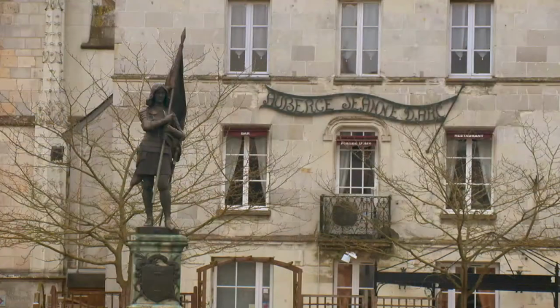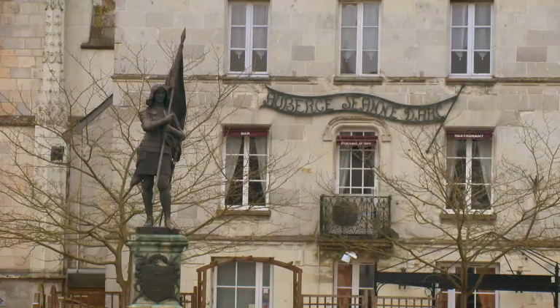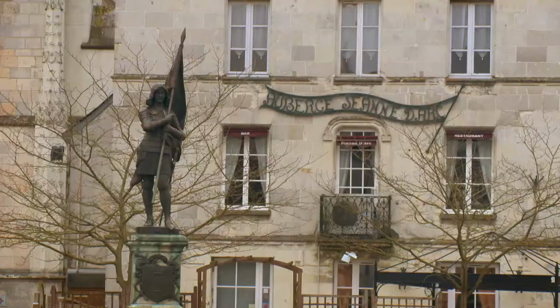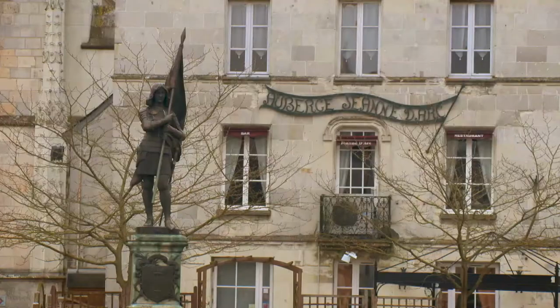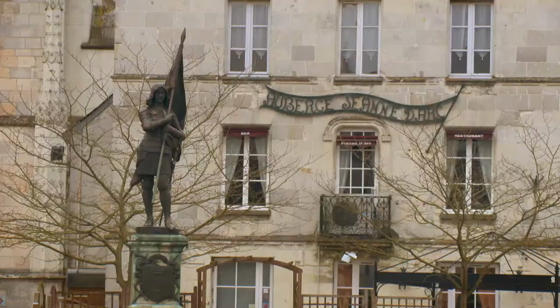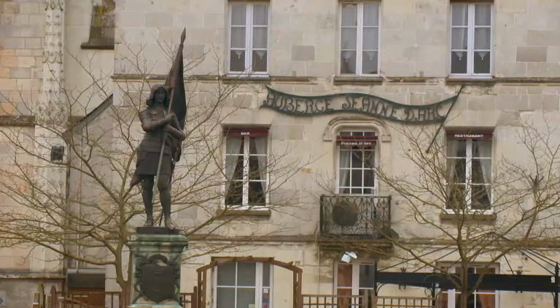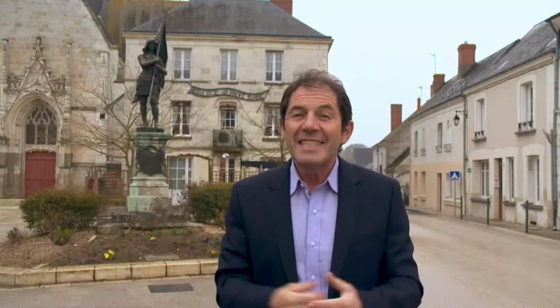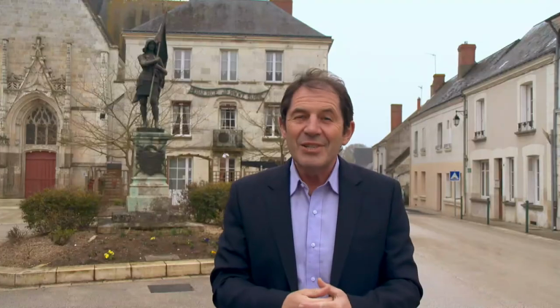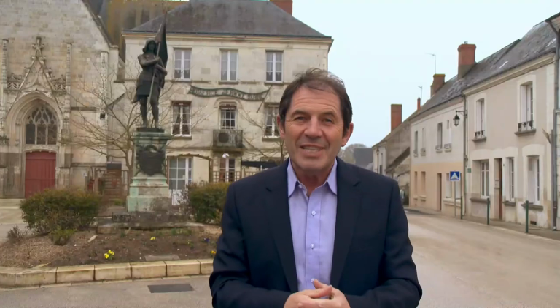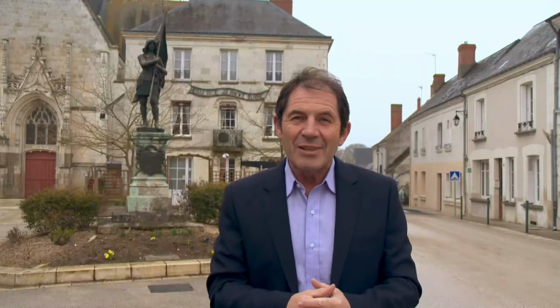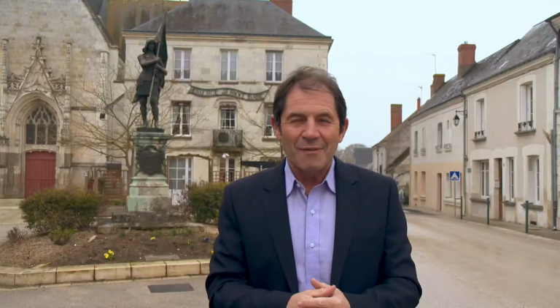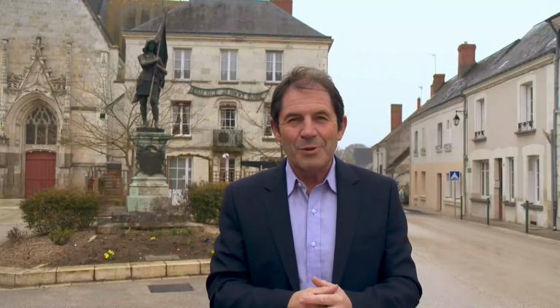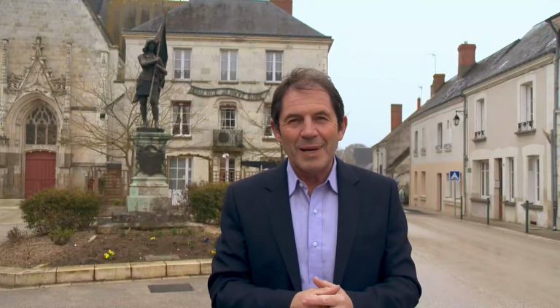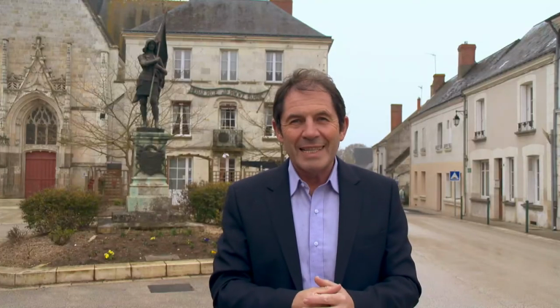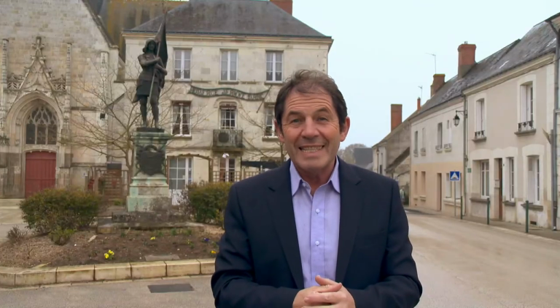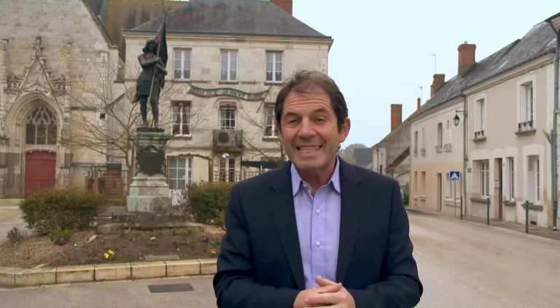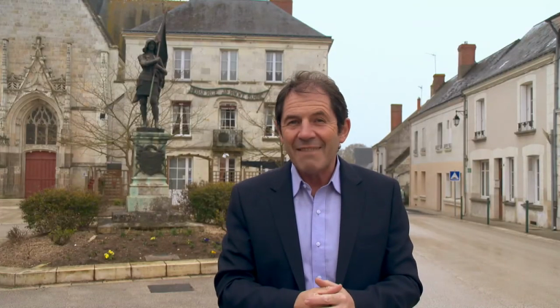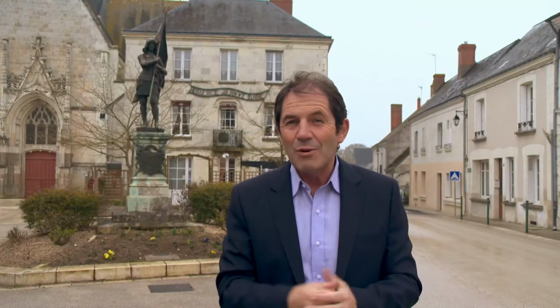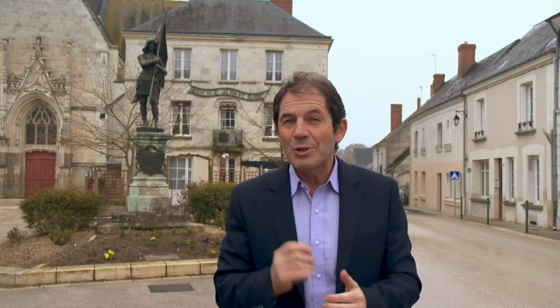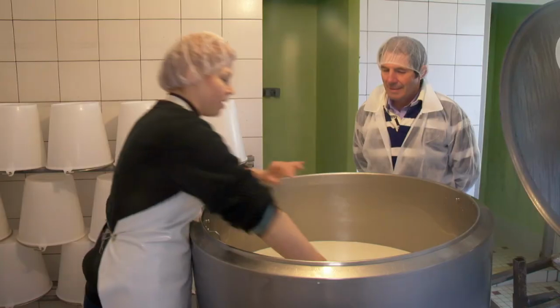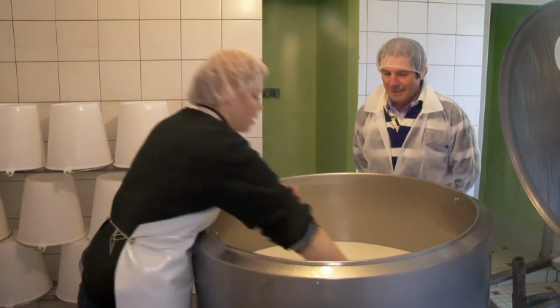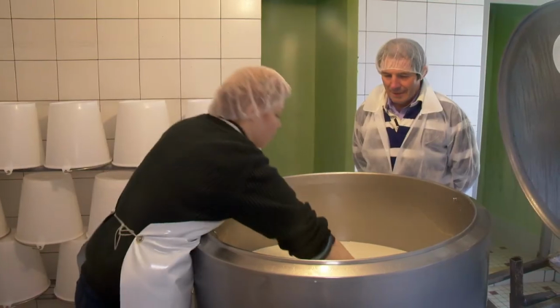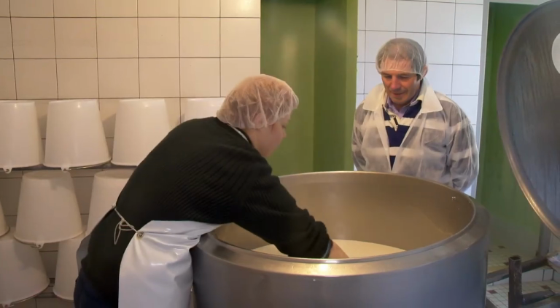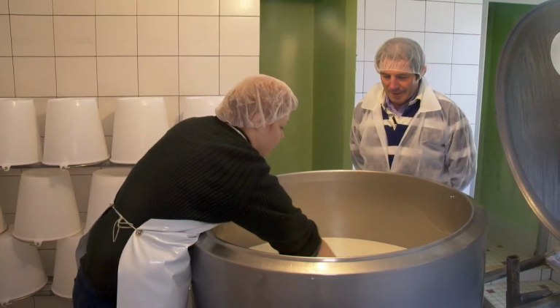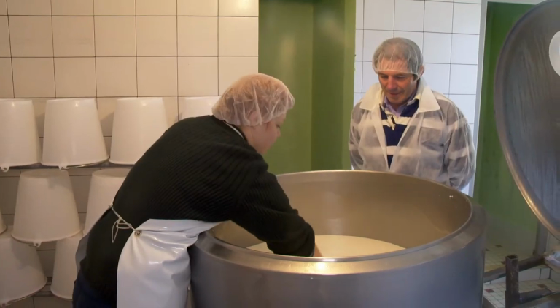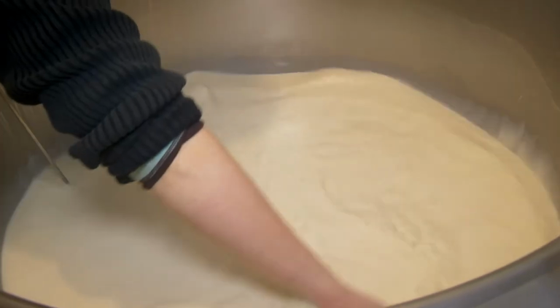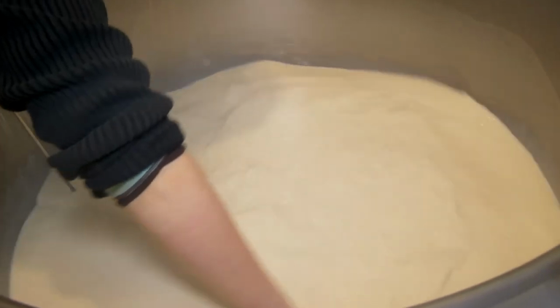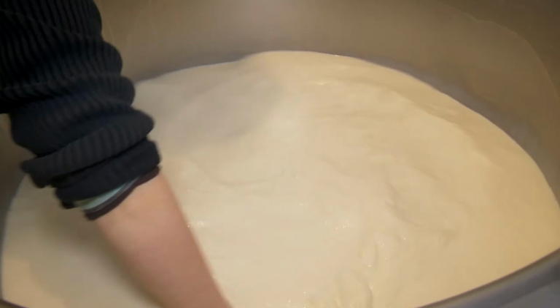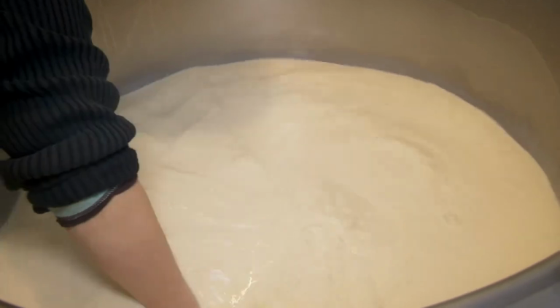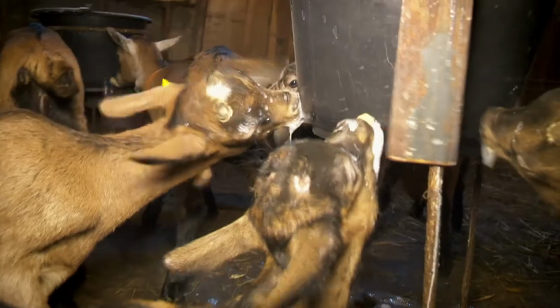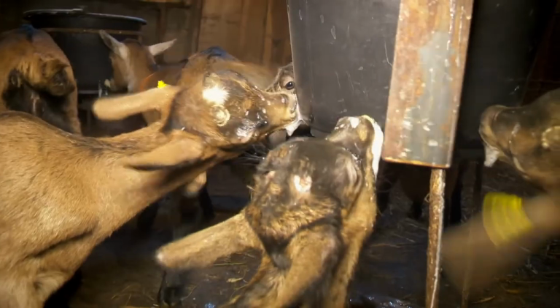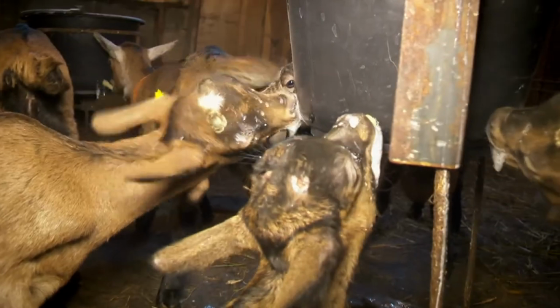Tomorrow, I visit the south of the Touraine and discover a small farm that makes wonderful local specialties.